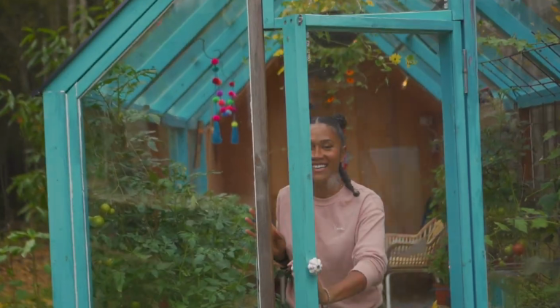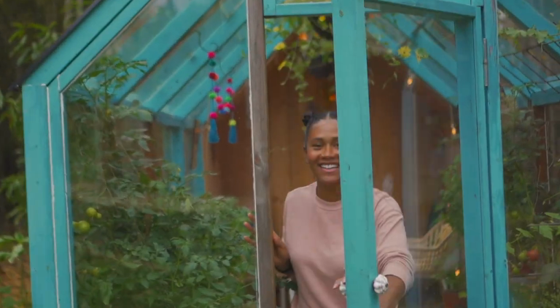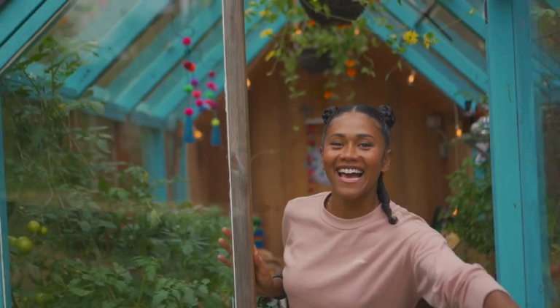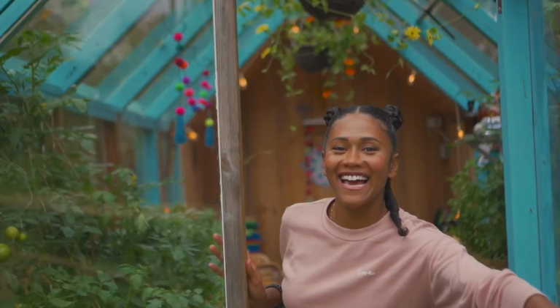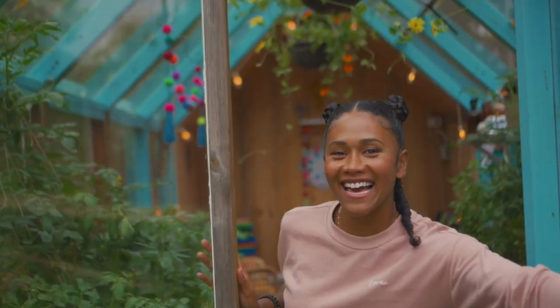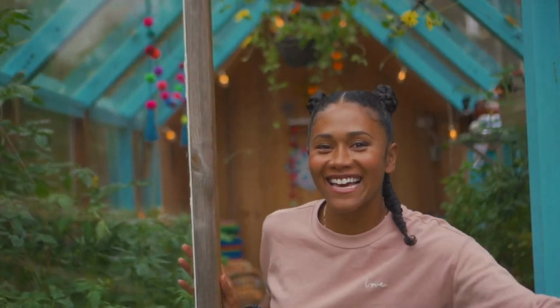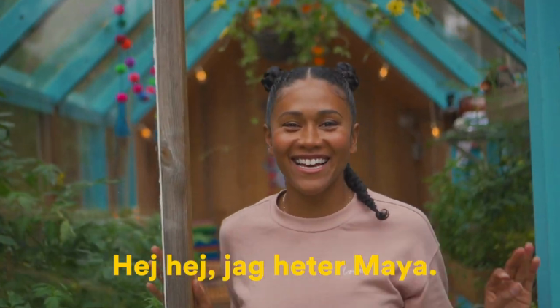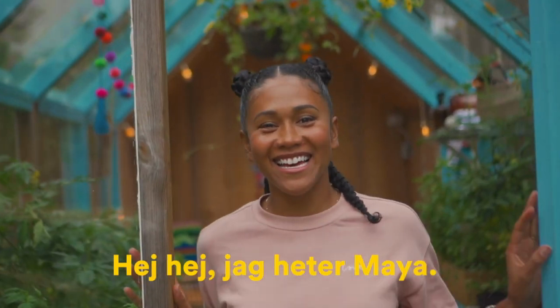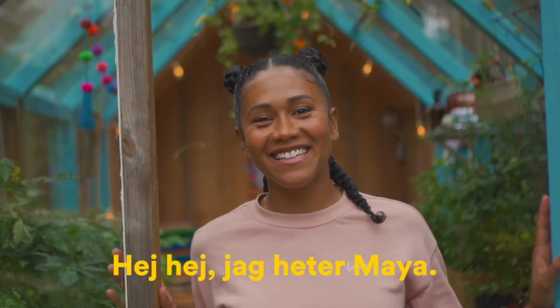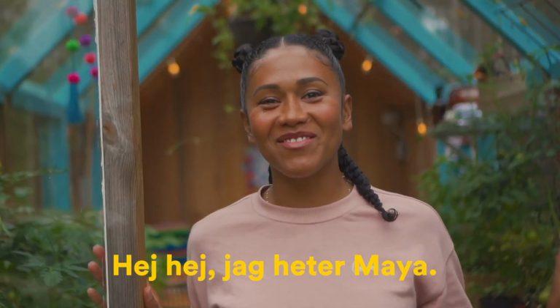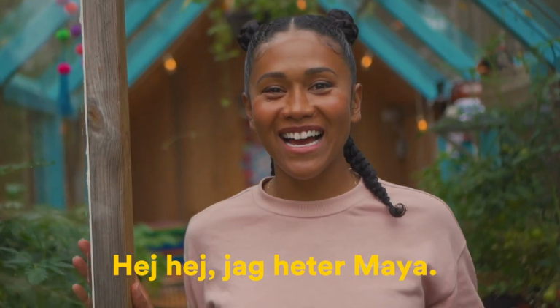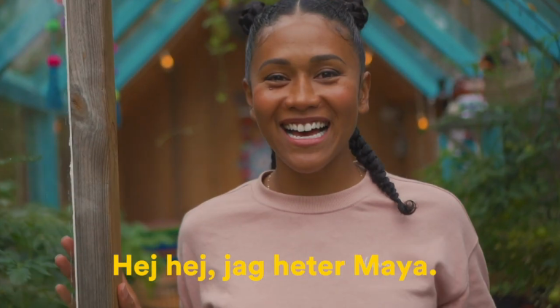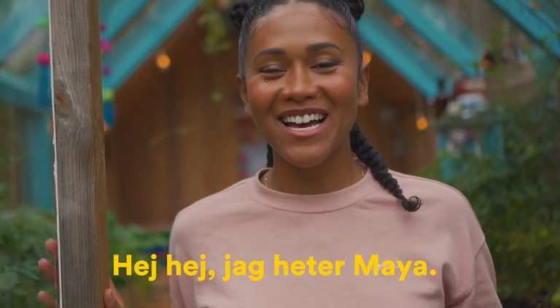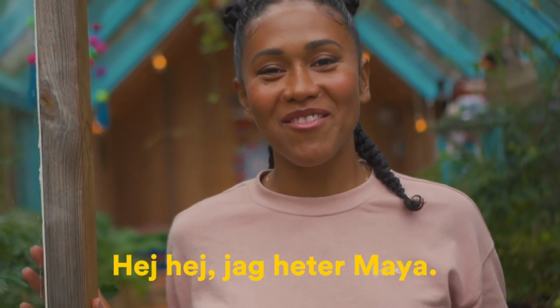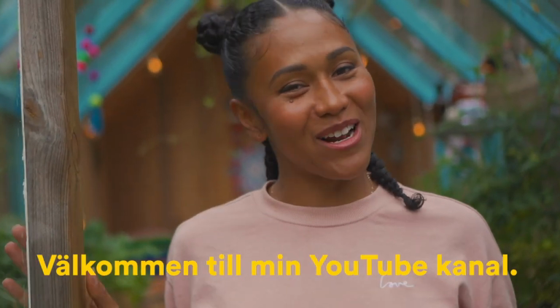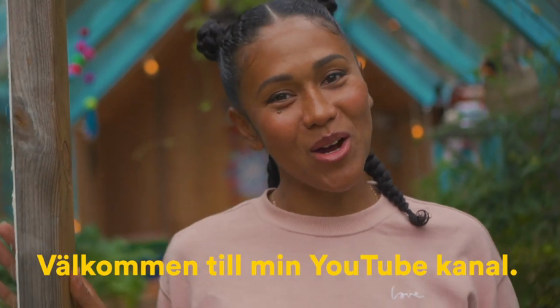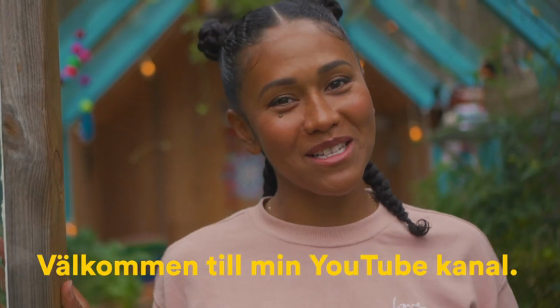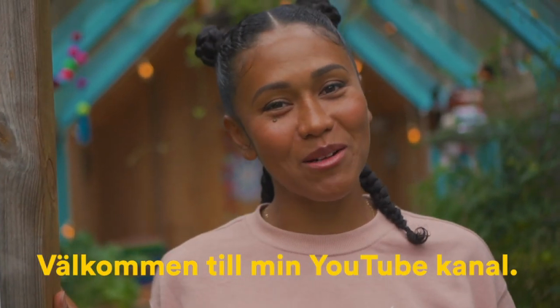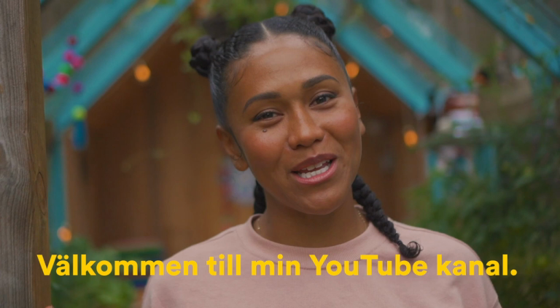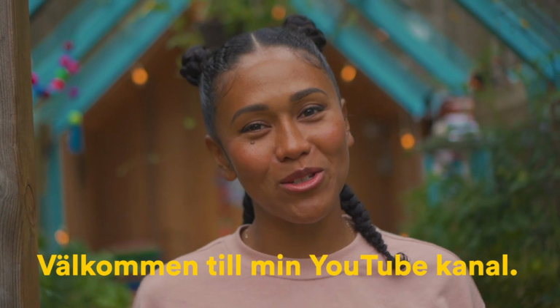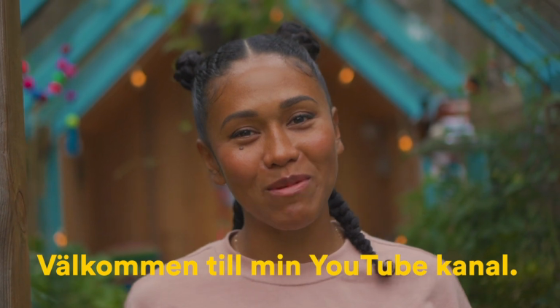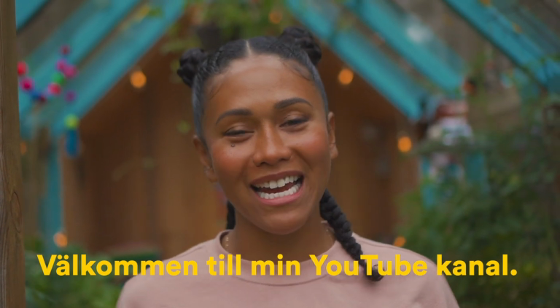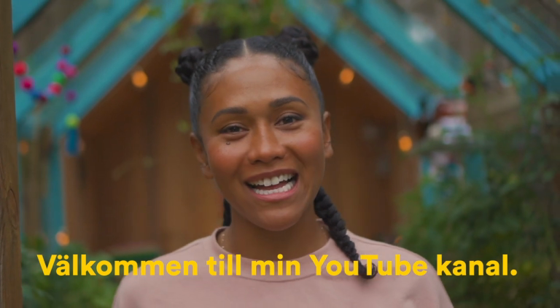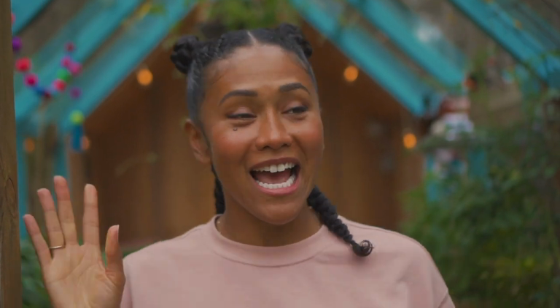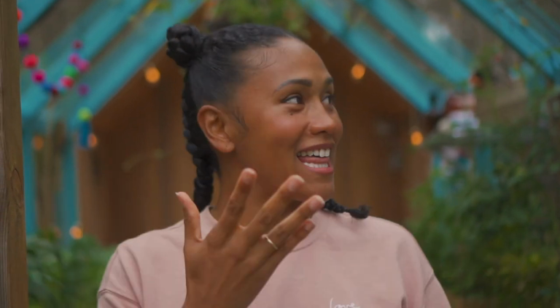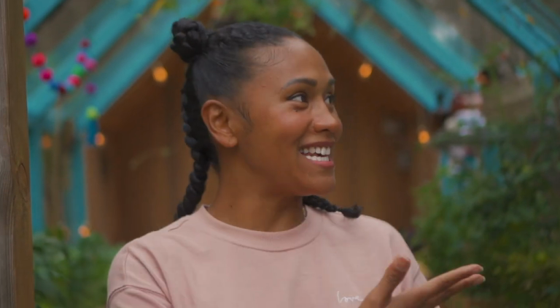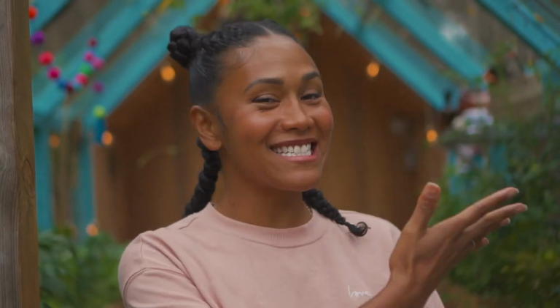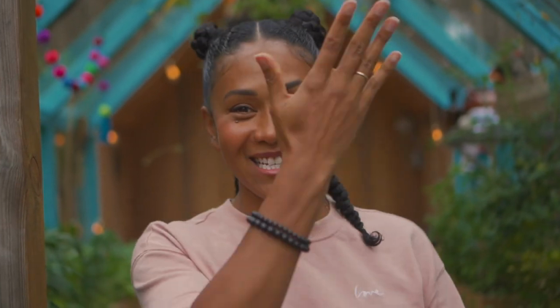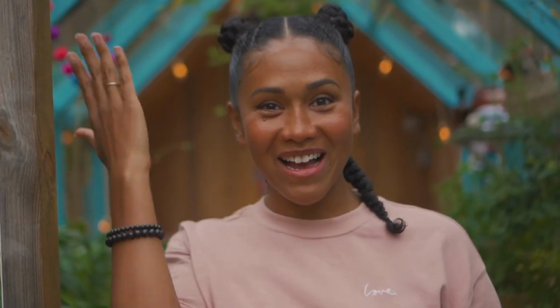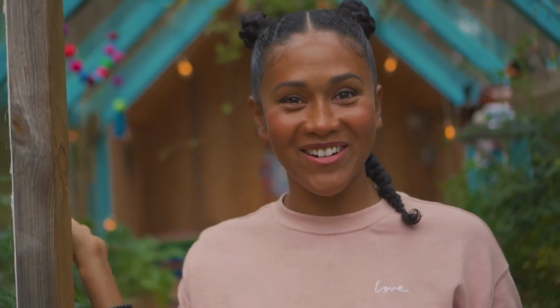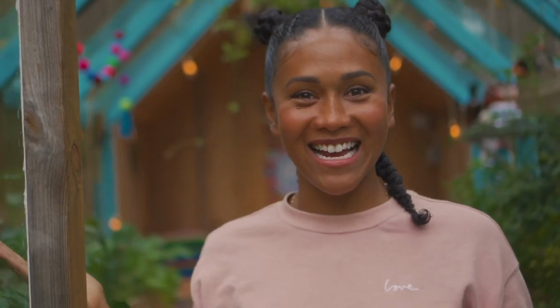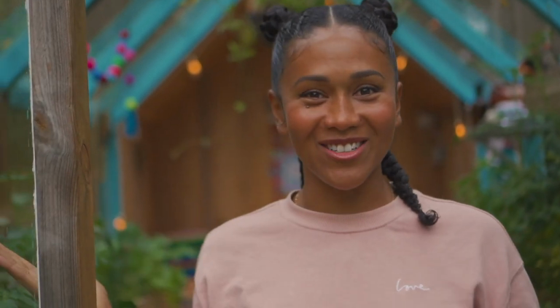Hey, hey! Welcome to my YouTube channel. This is my greenhouse.